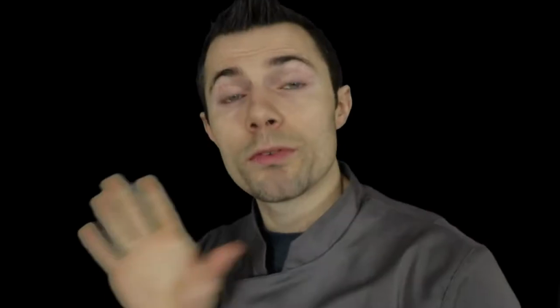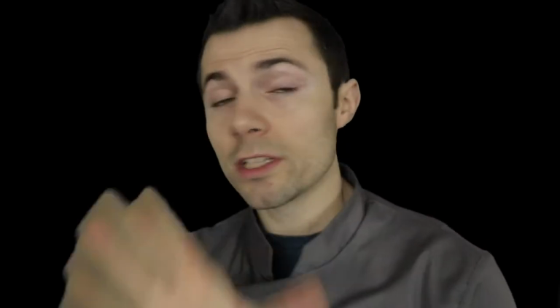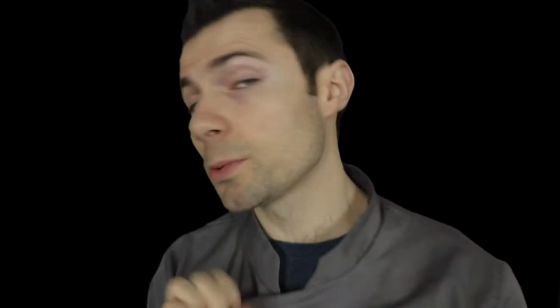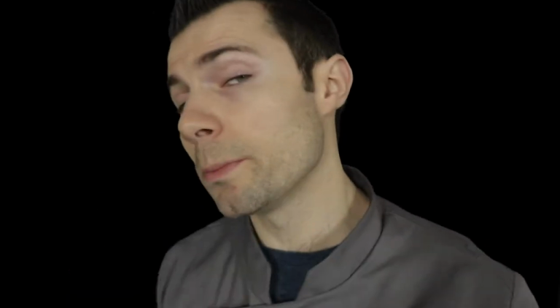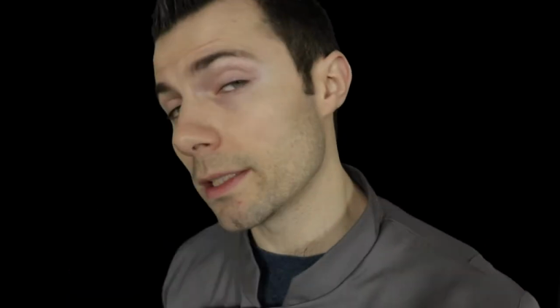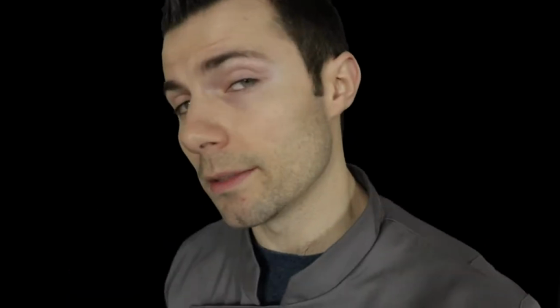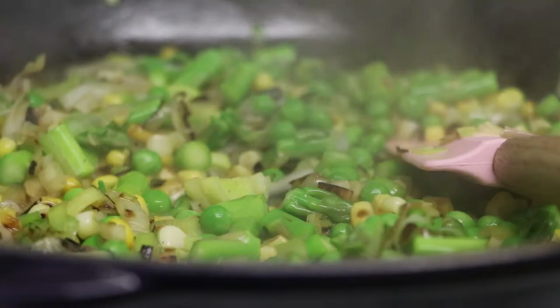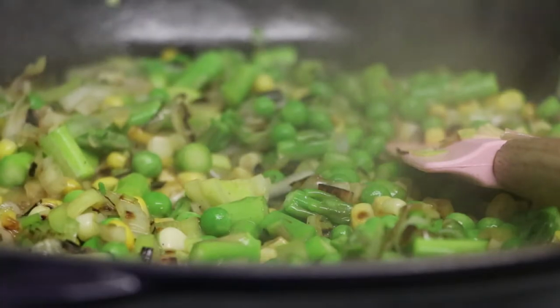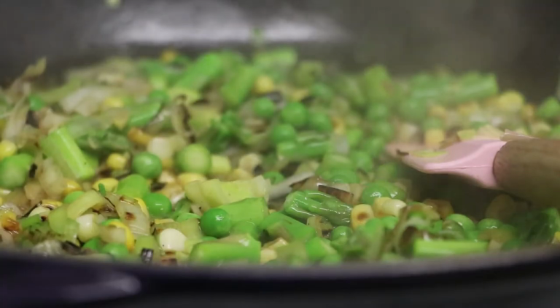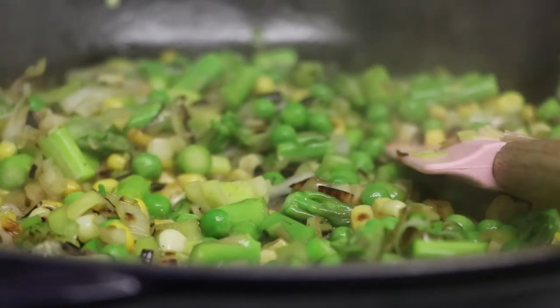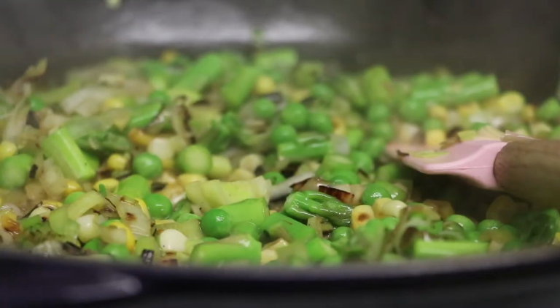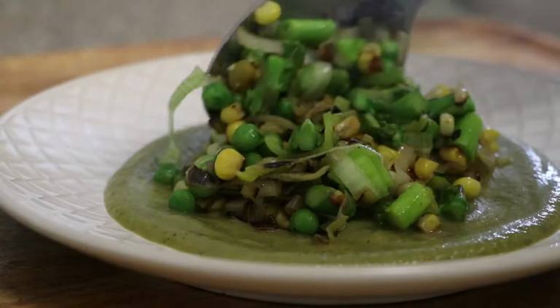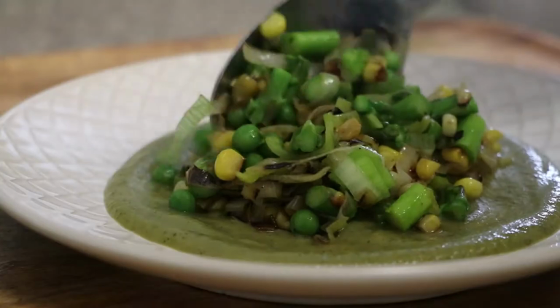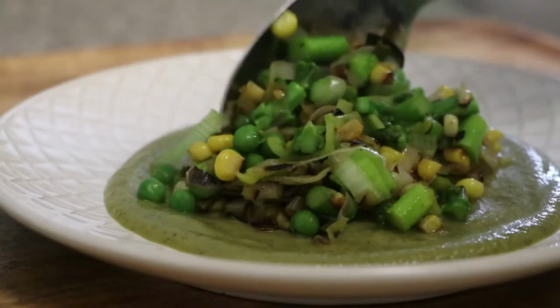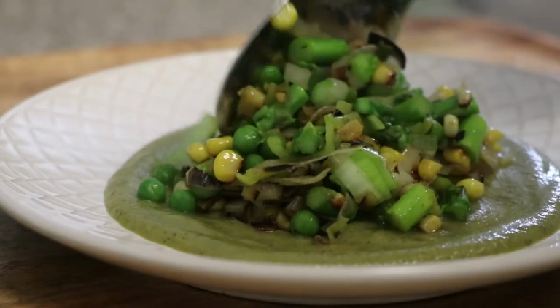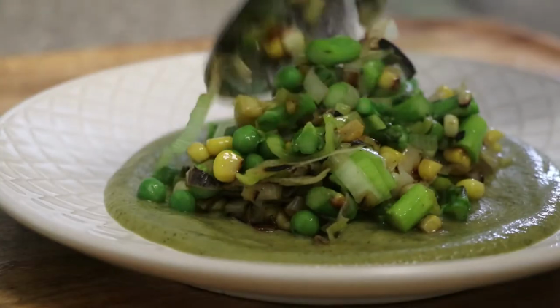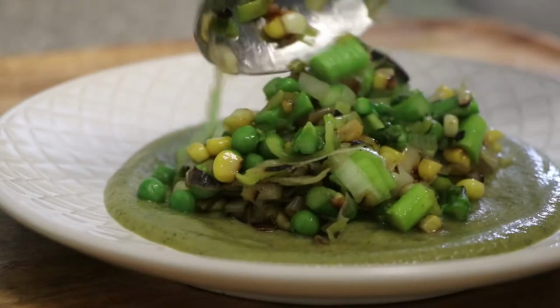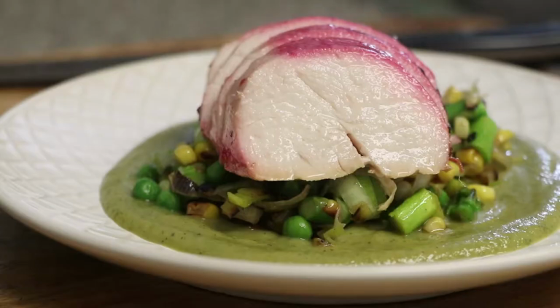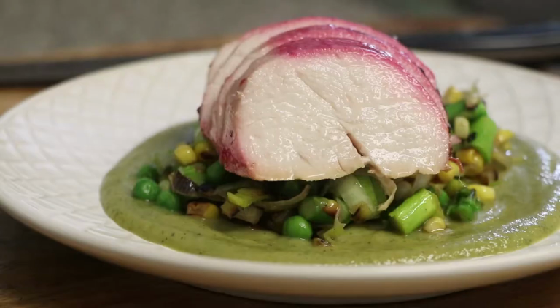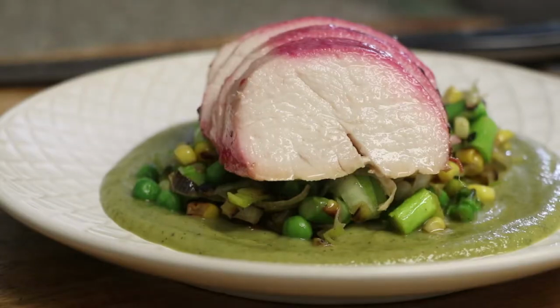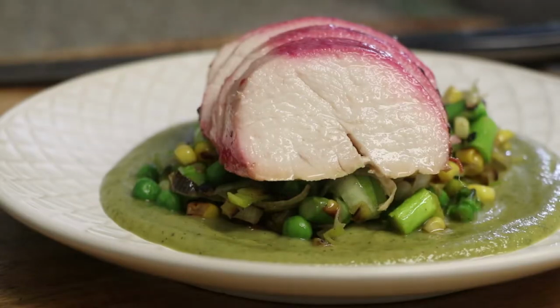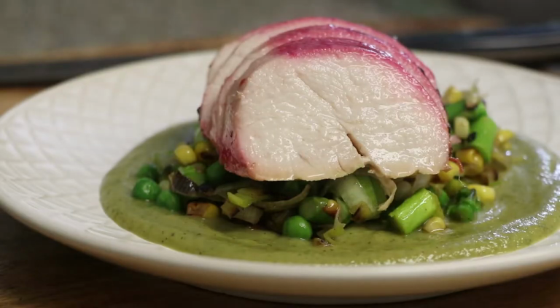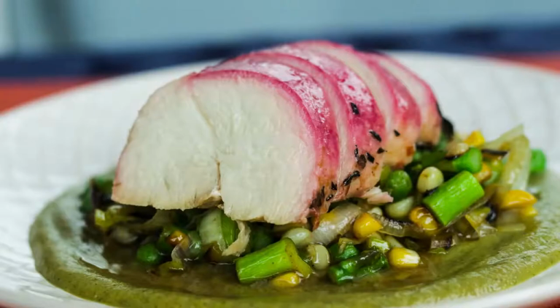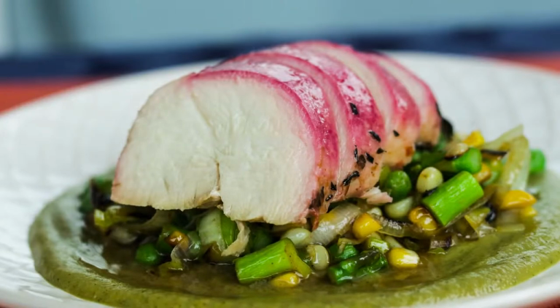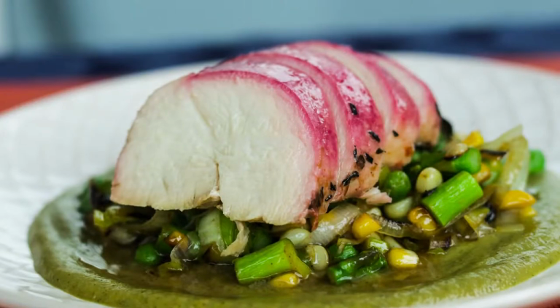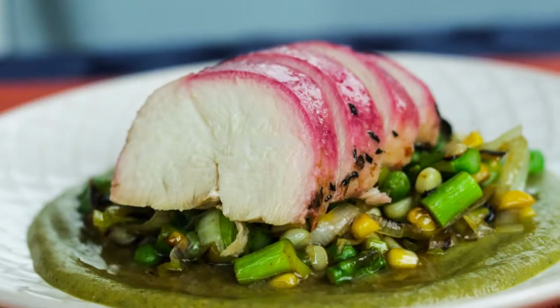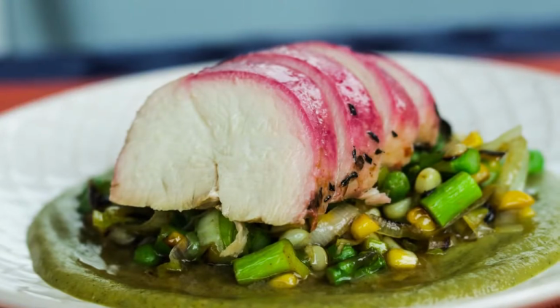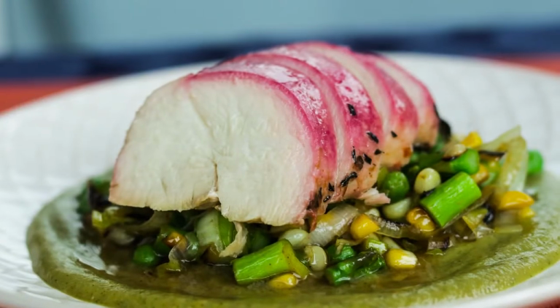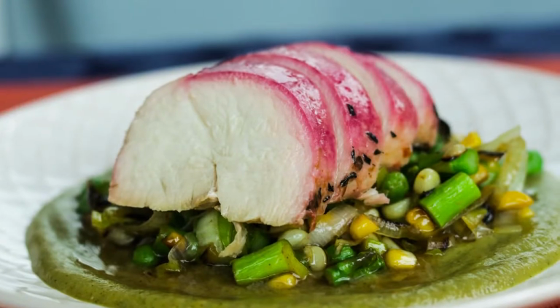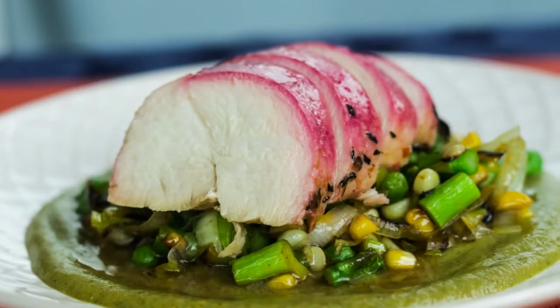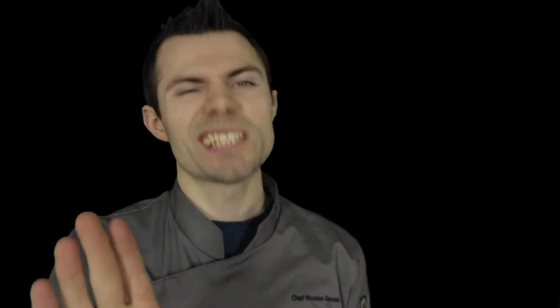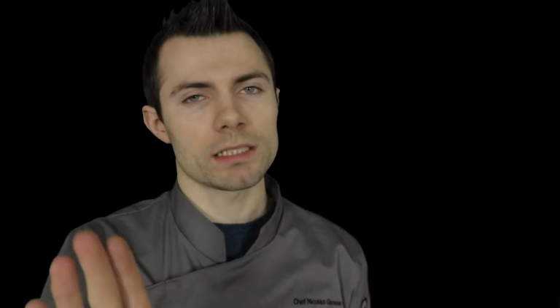With a vegetable medley: peas, corn, asparagus, leeks. Hella simple dish, but of course, sexy.